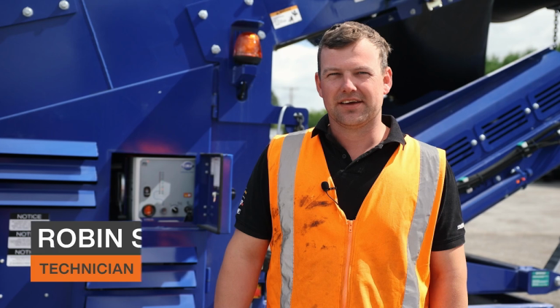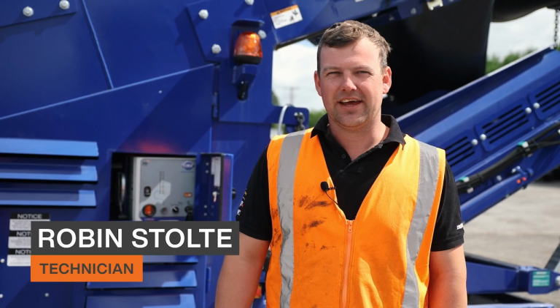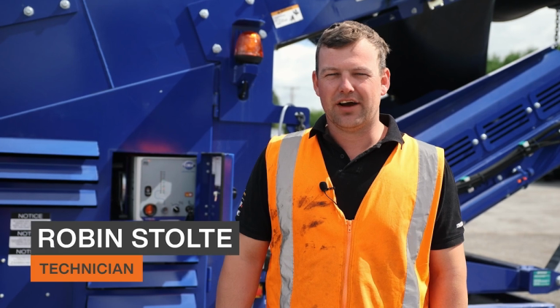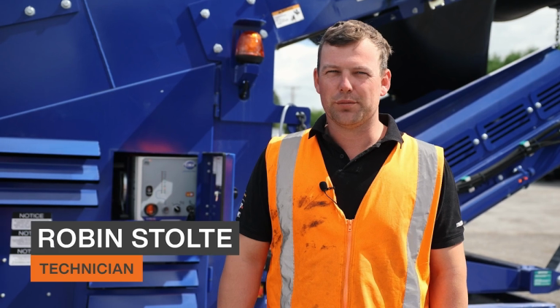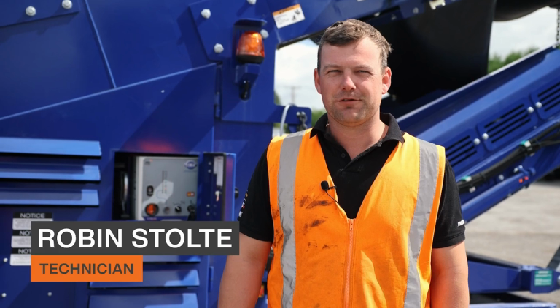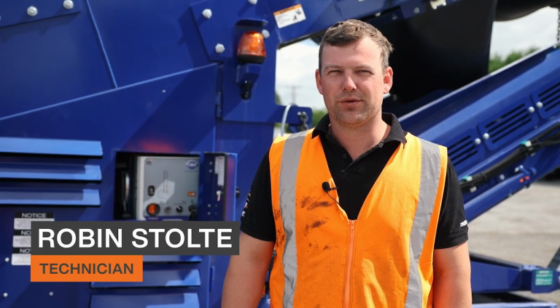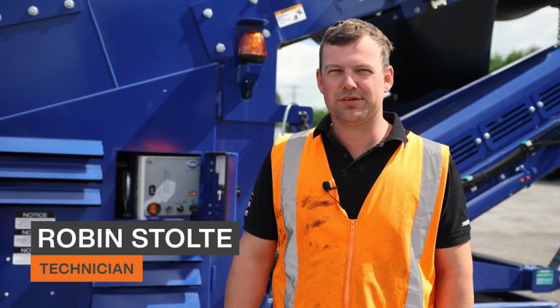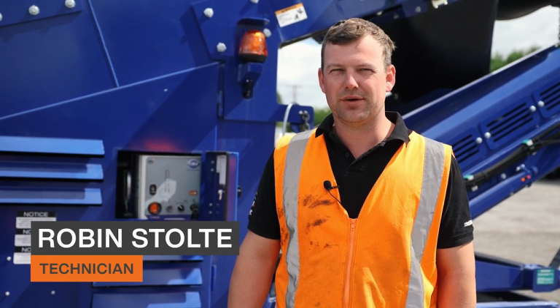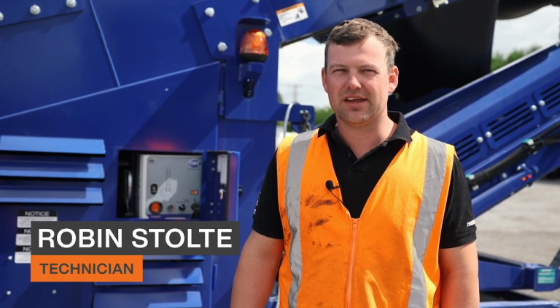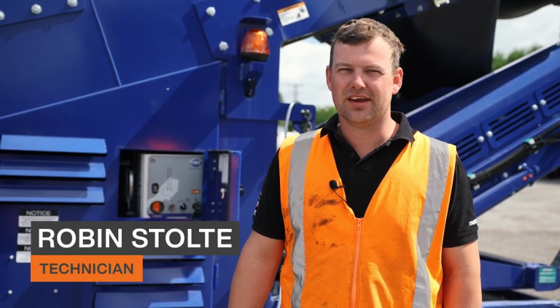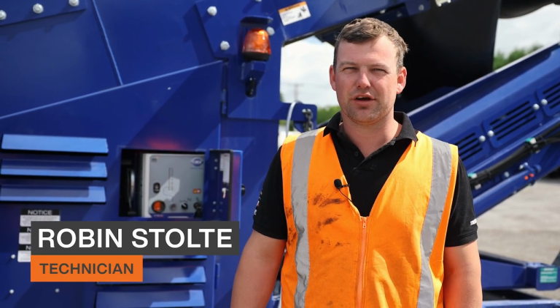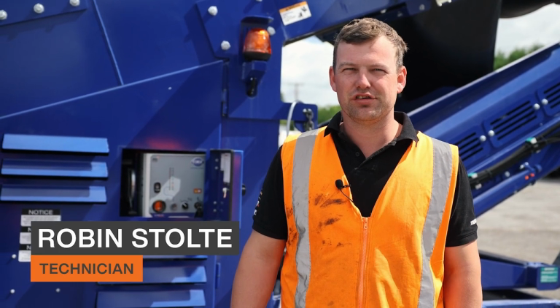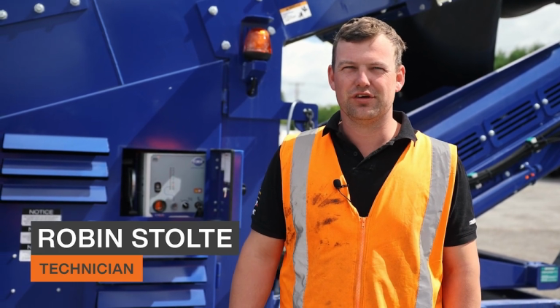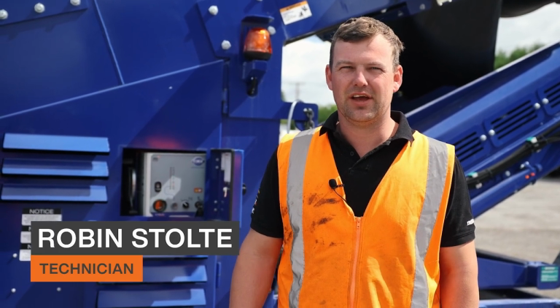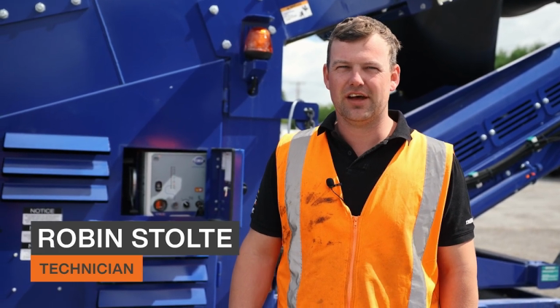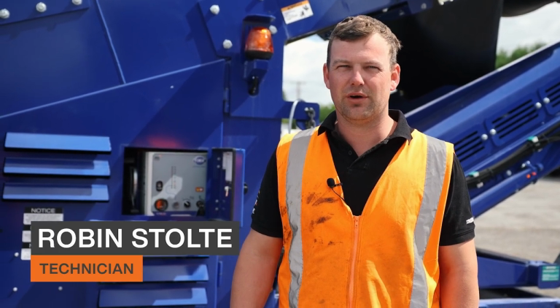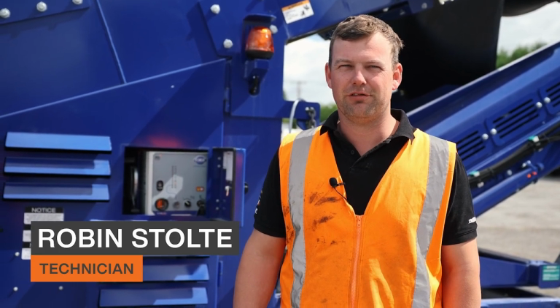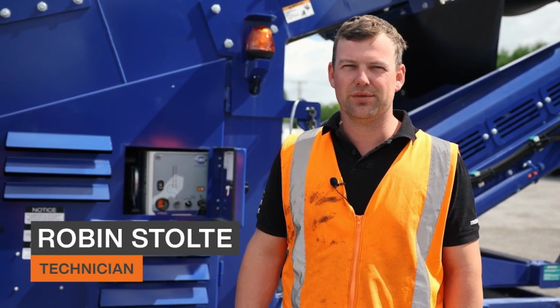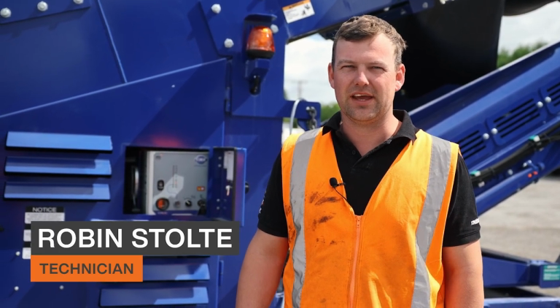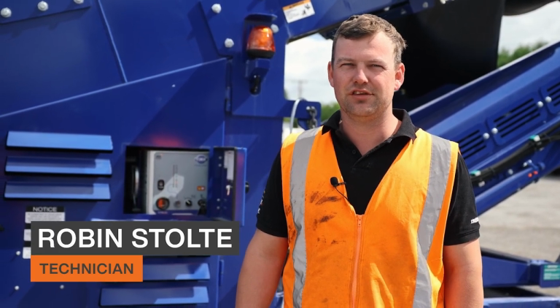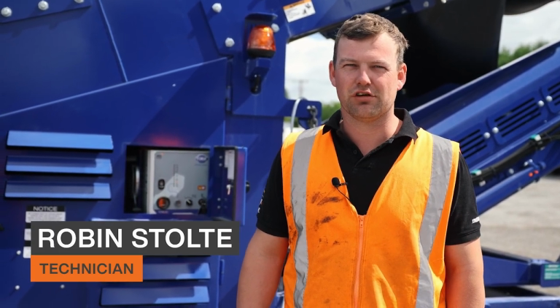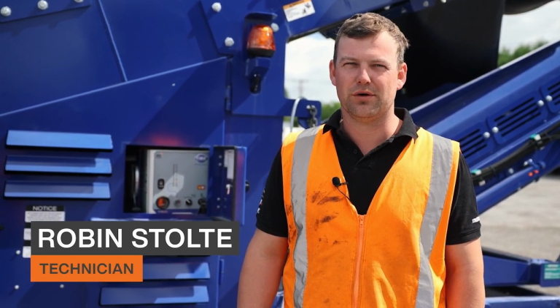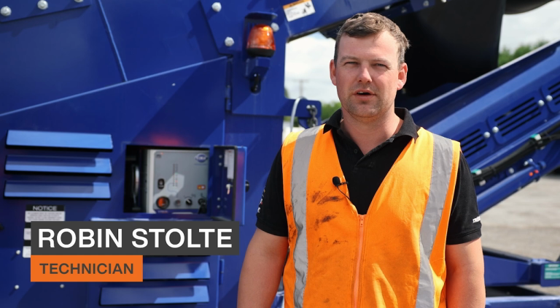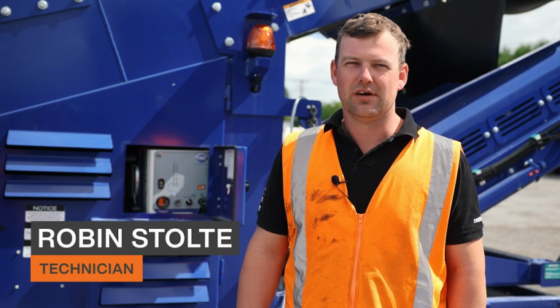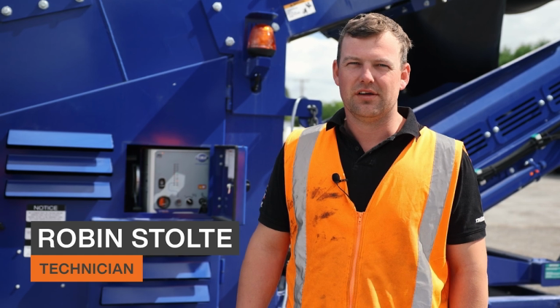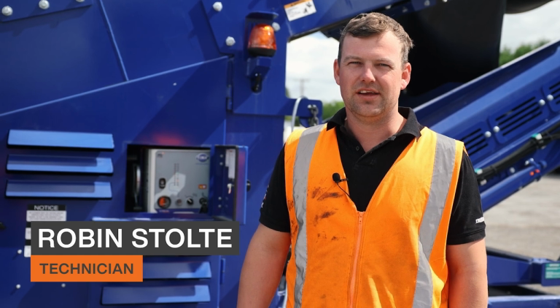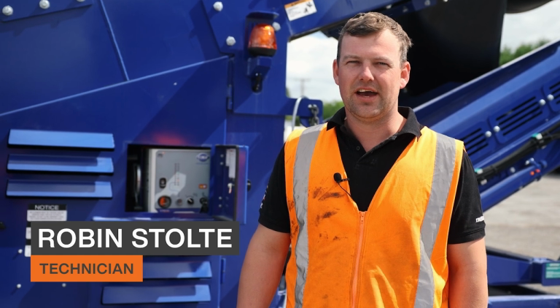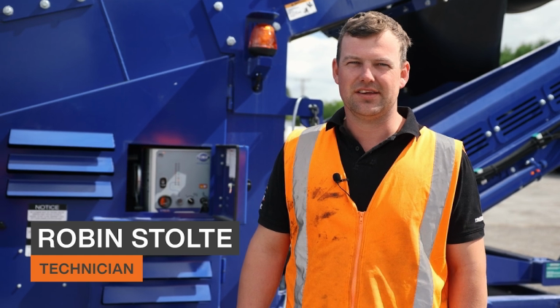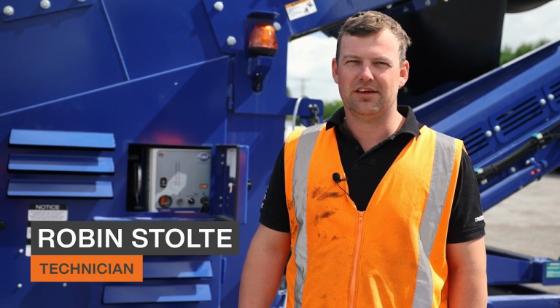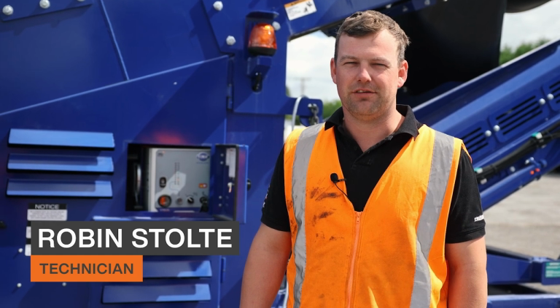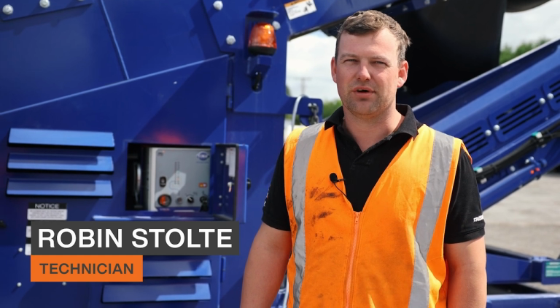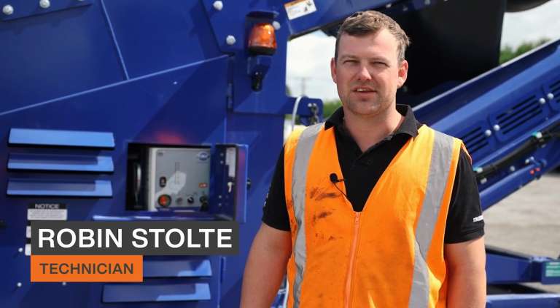G'day, I'm Robin from Equip2 and today I'm going to show you how to unfold the Edge Trommel TRT 516.